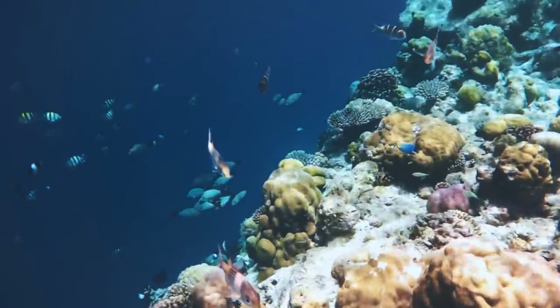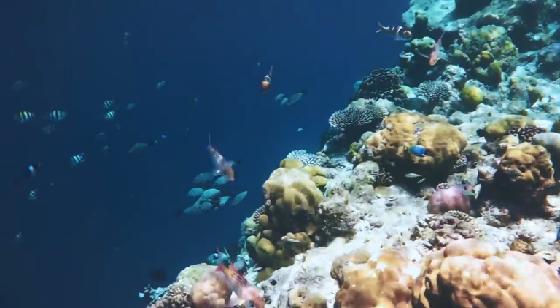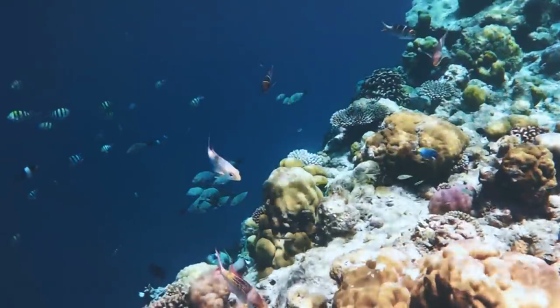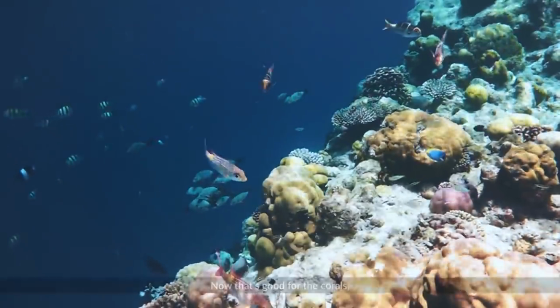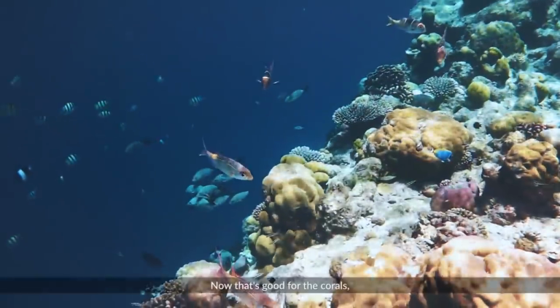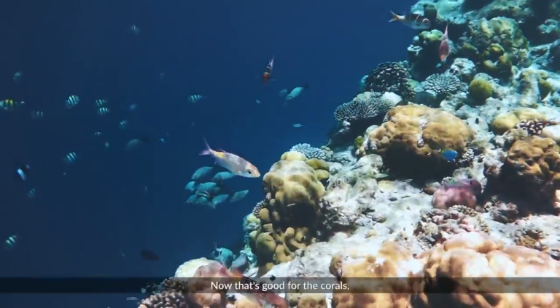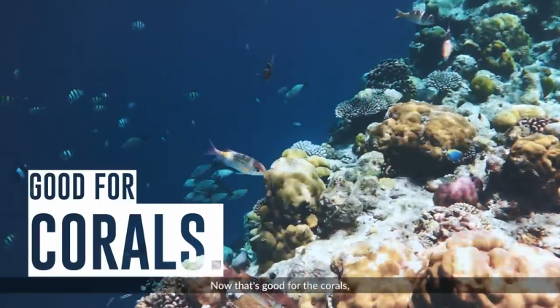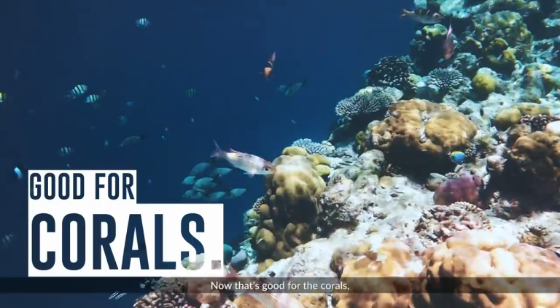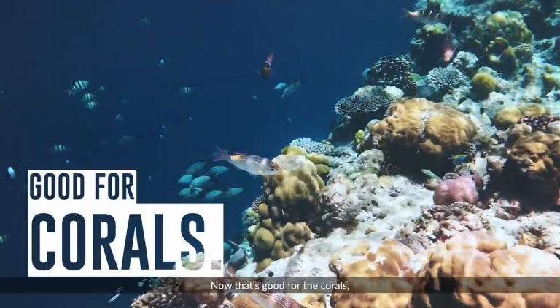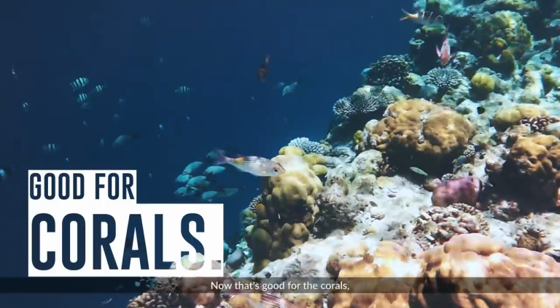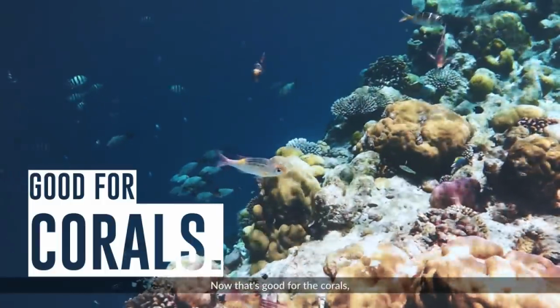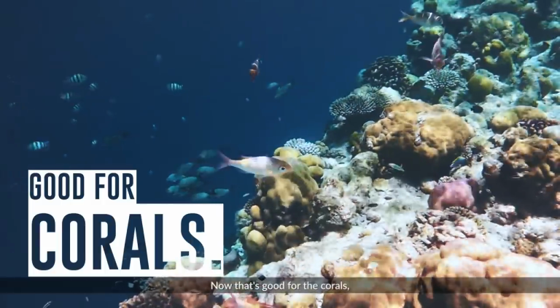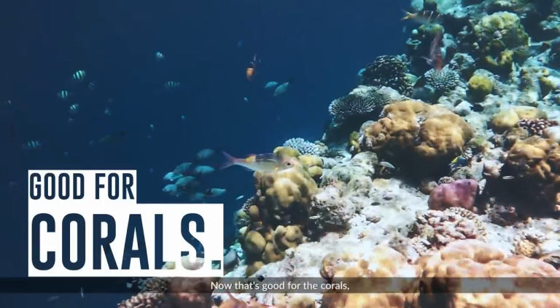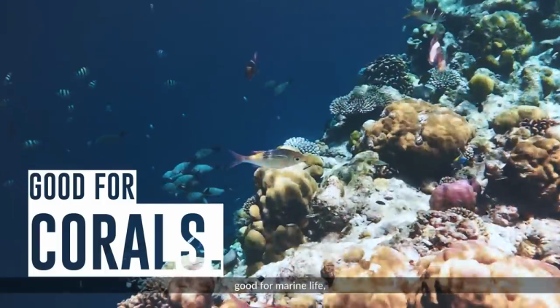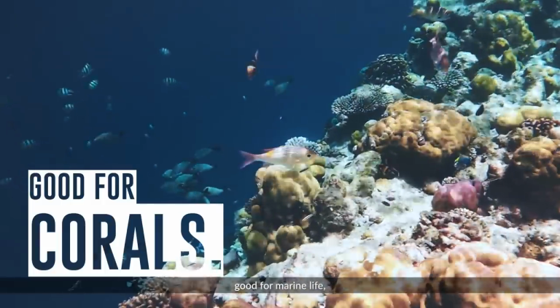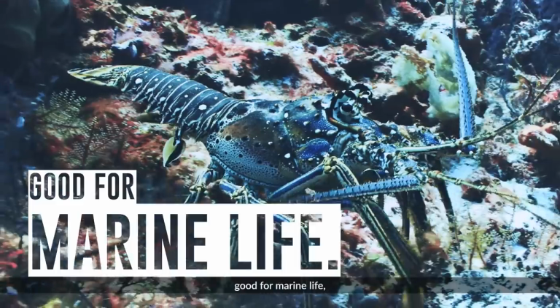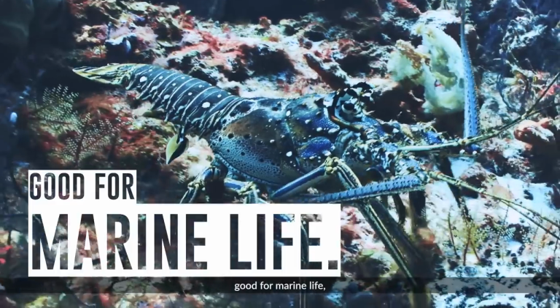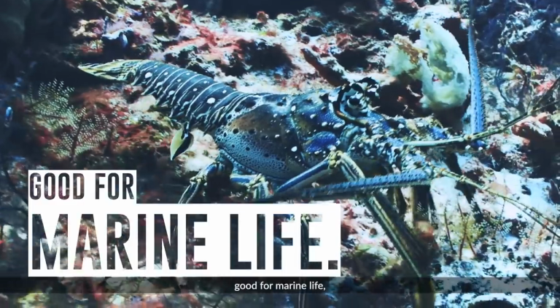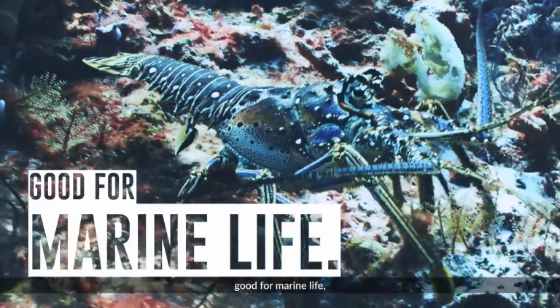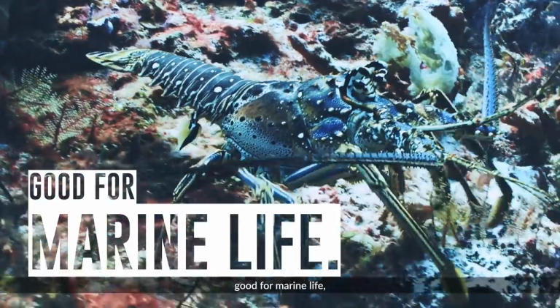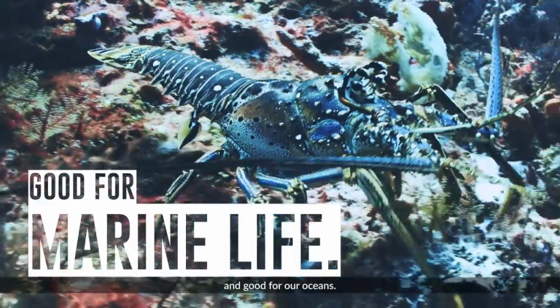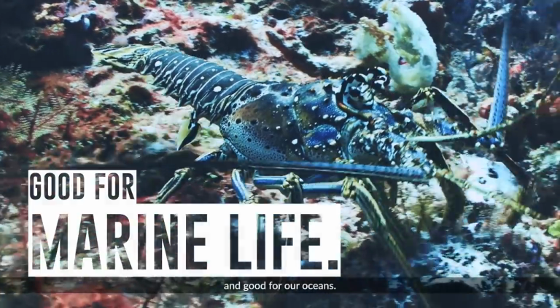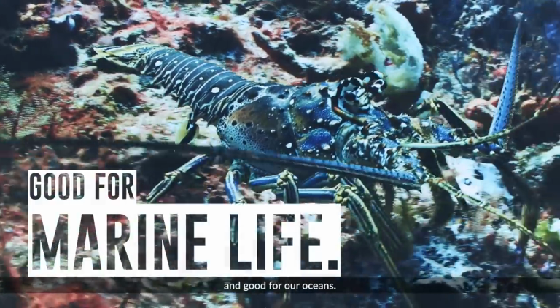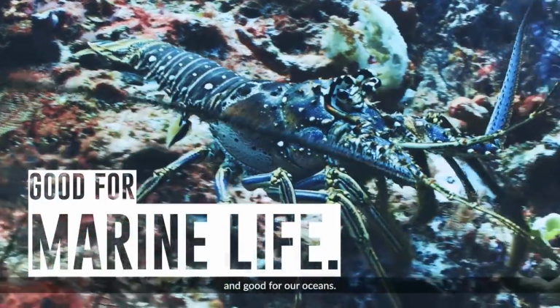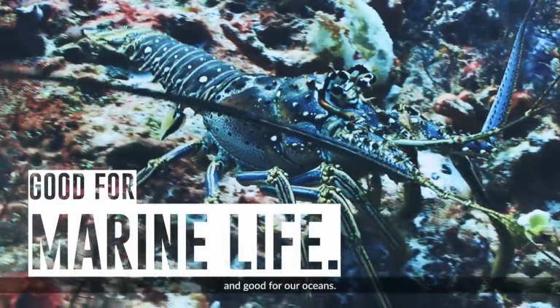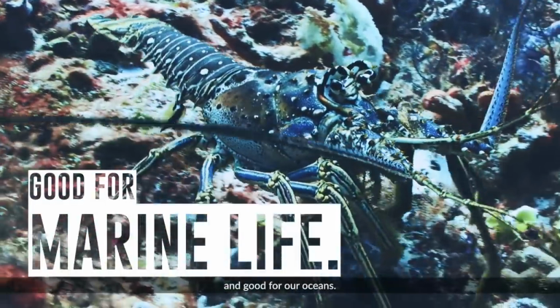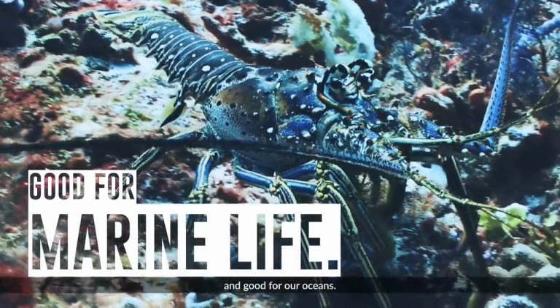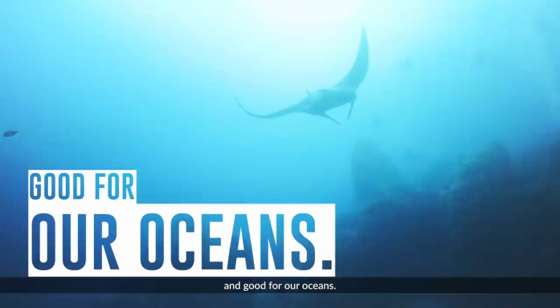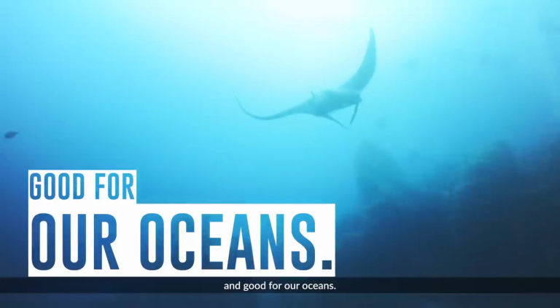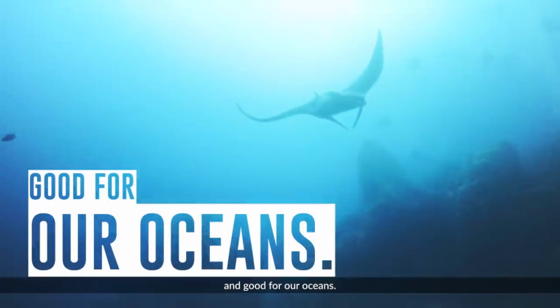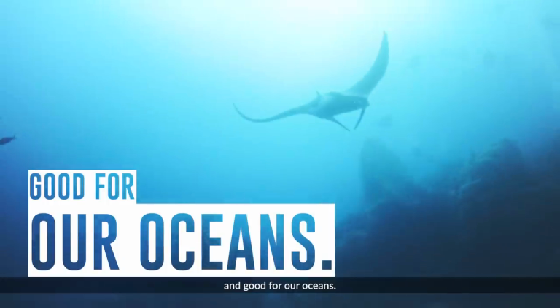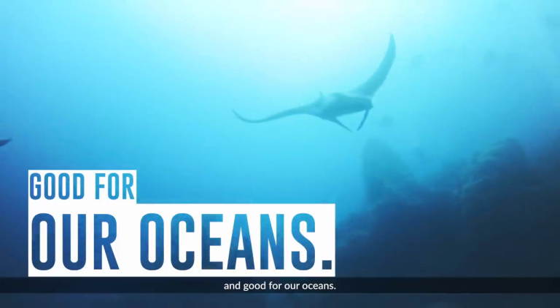Now that's good for the corals, good for marine life, and good for our oceans.